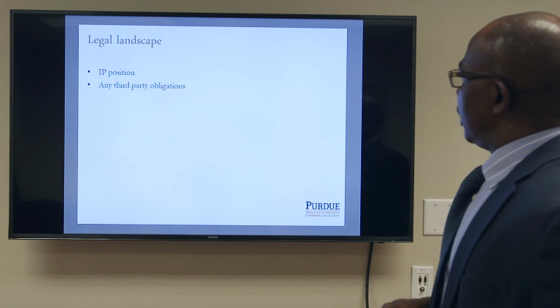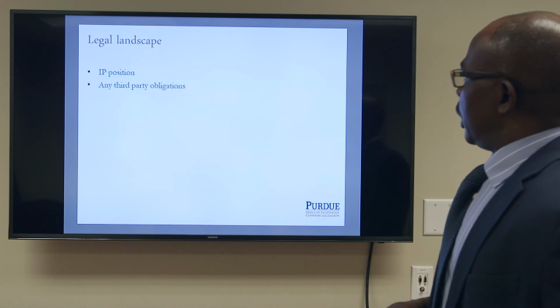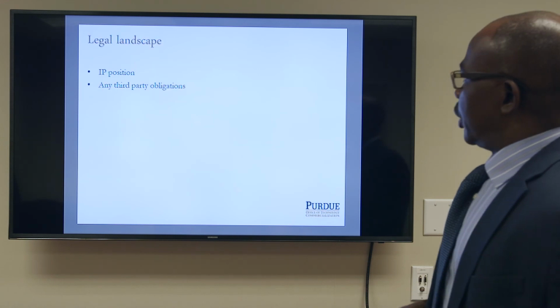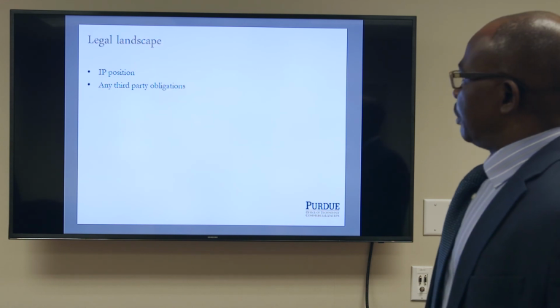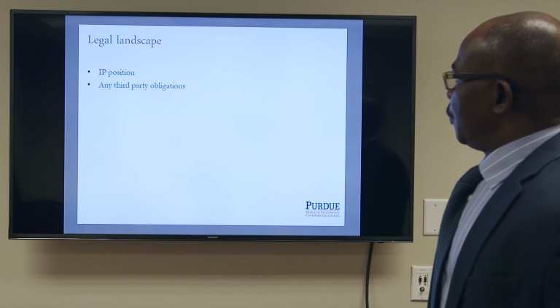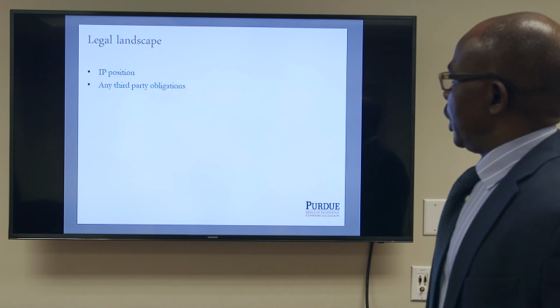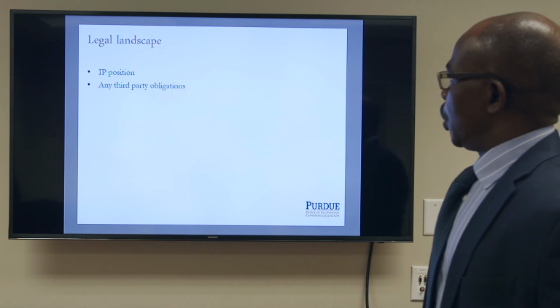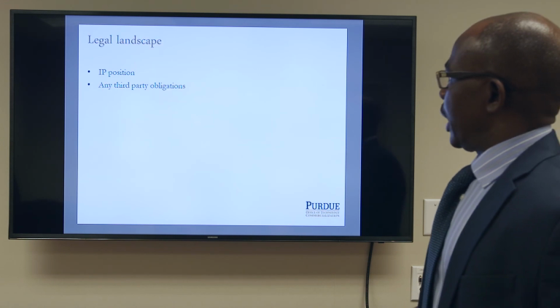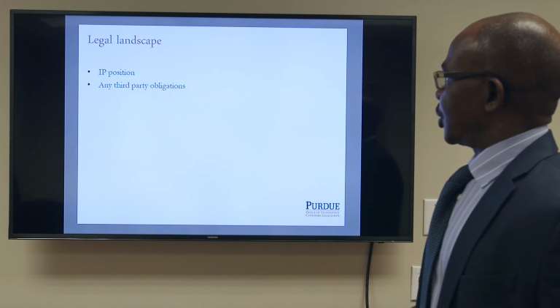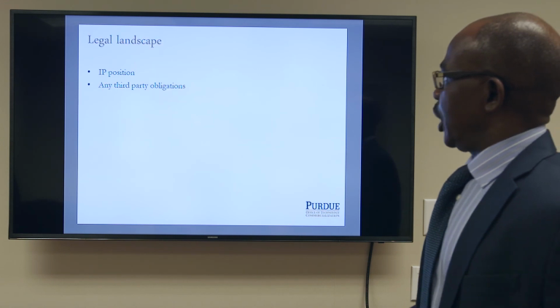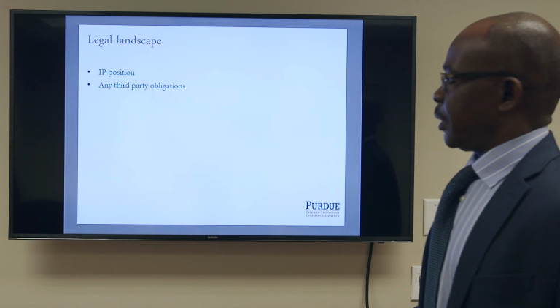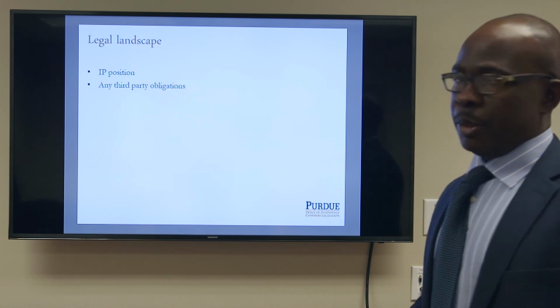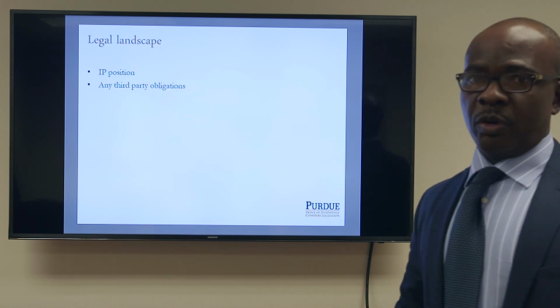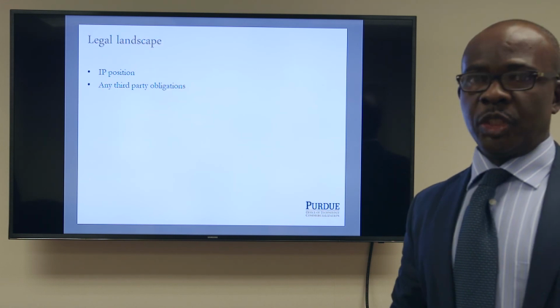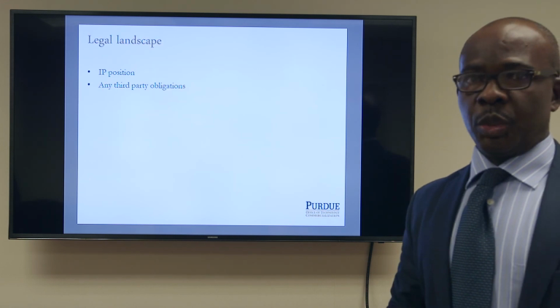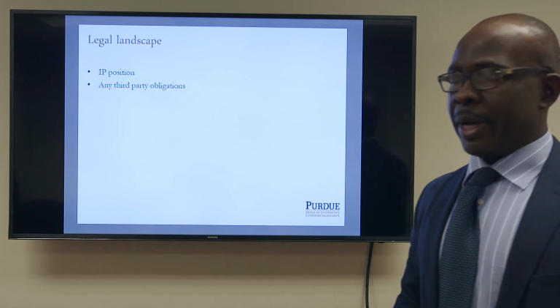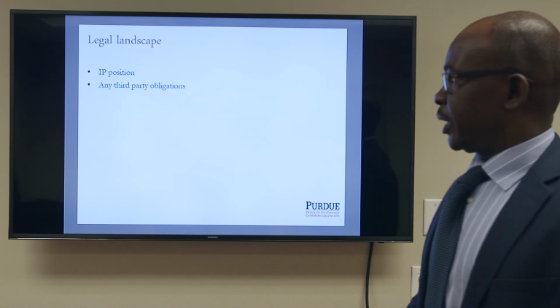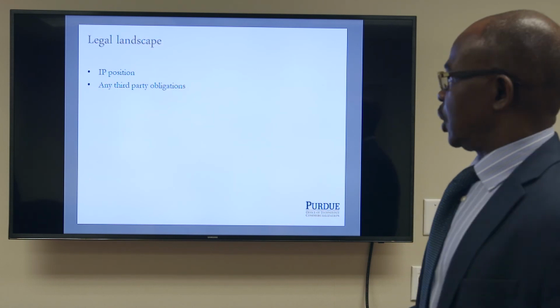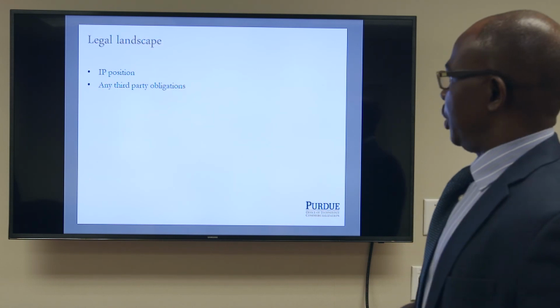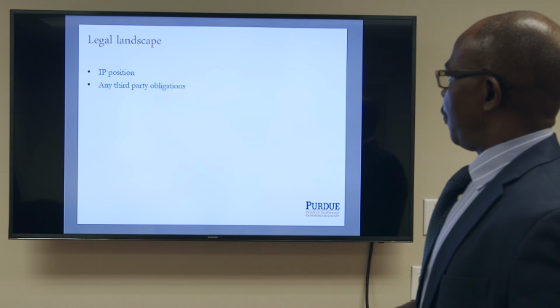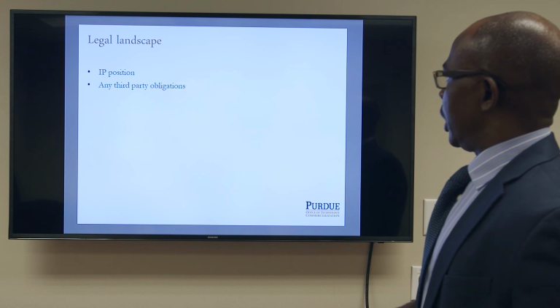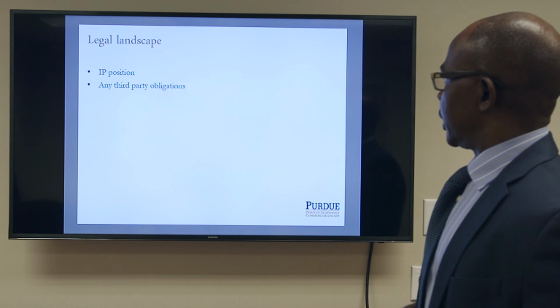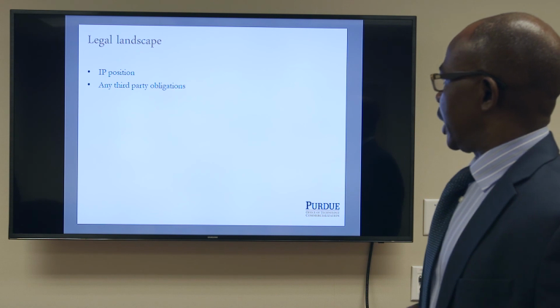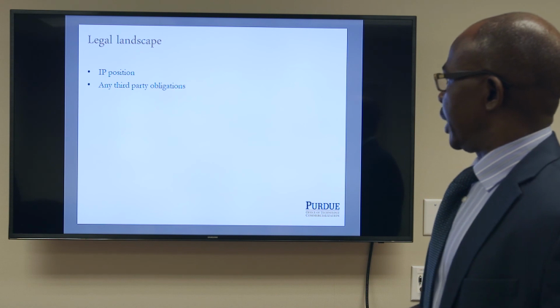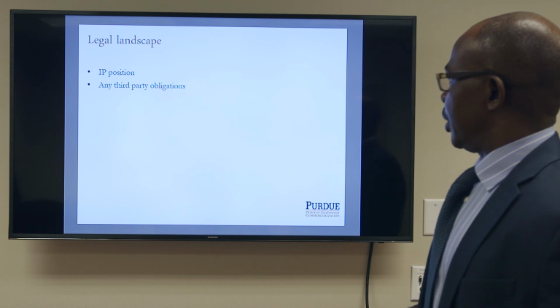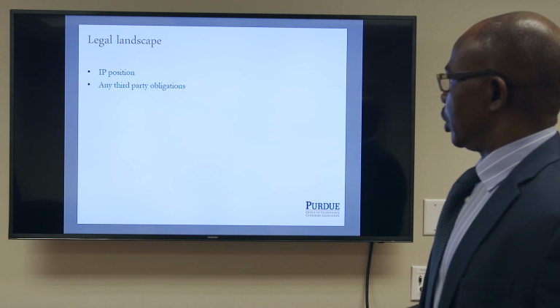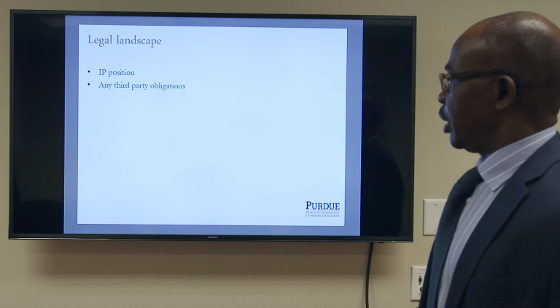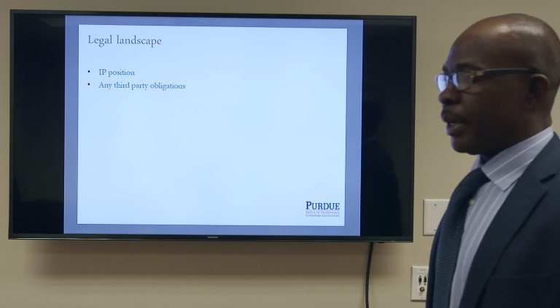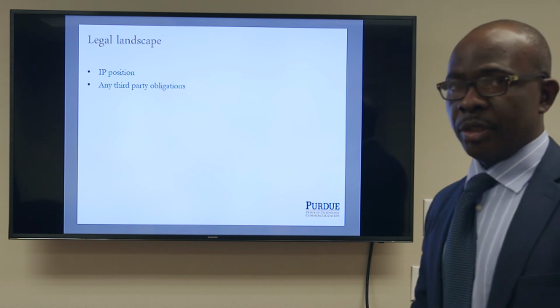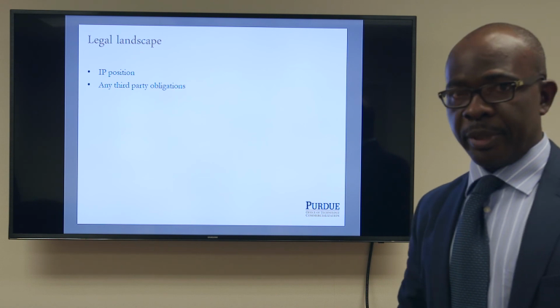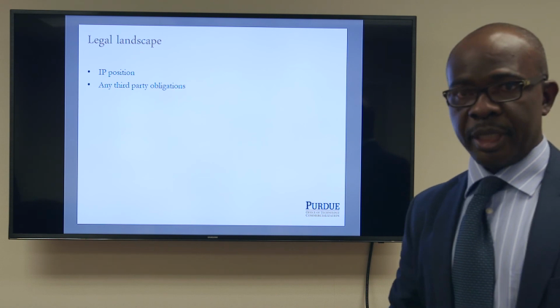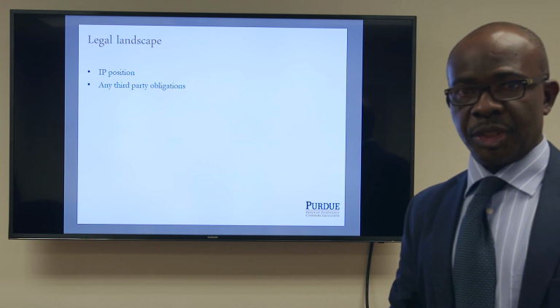In terms of the legal landscape, a provisional patent has been filed and there are no third-party obligations.